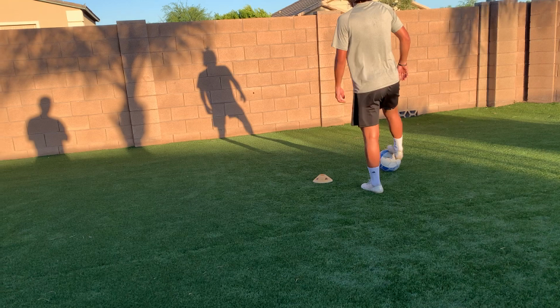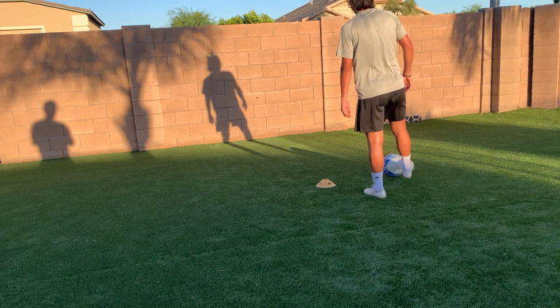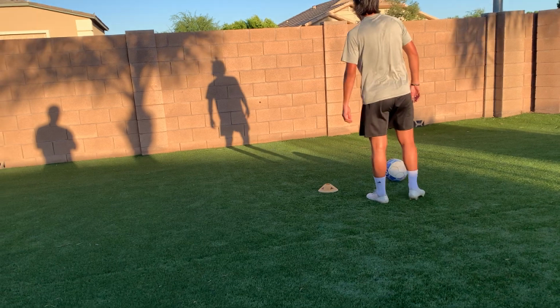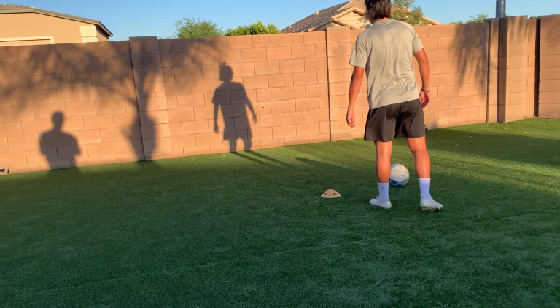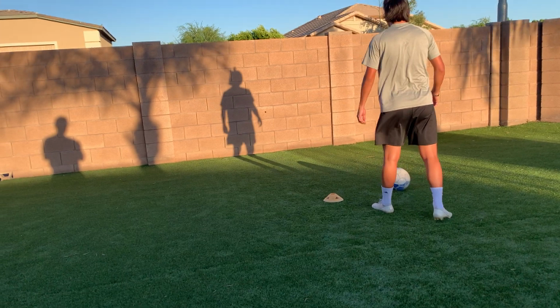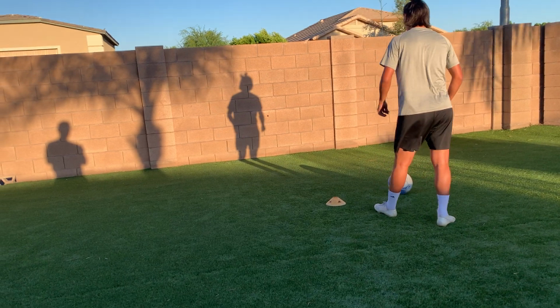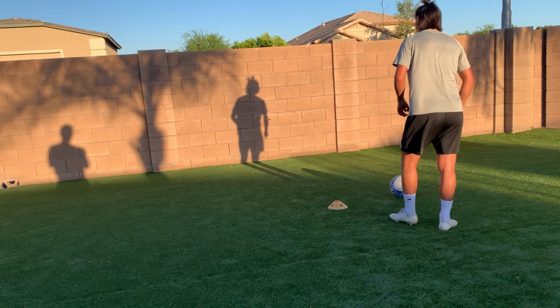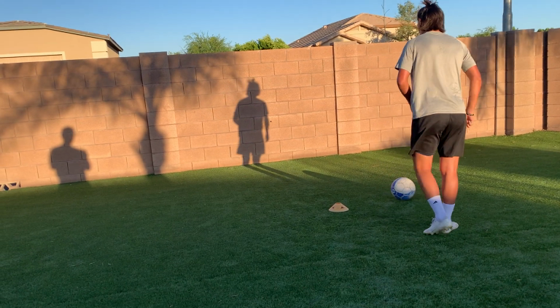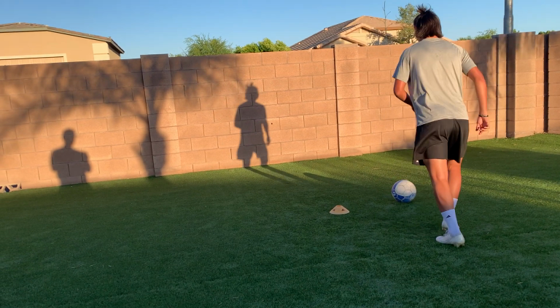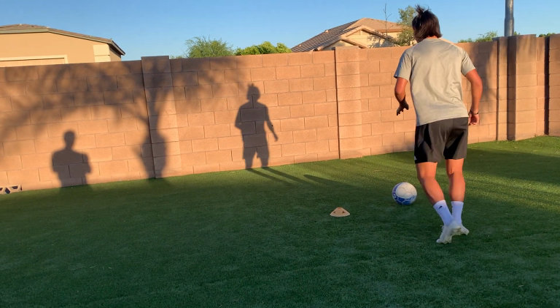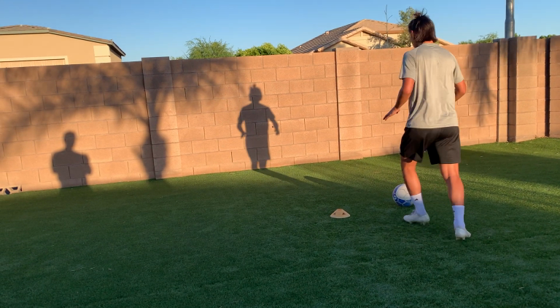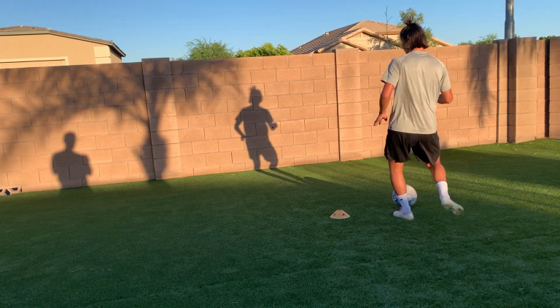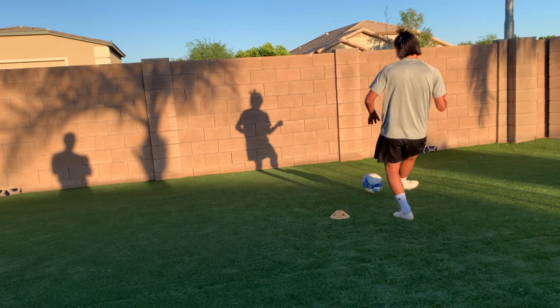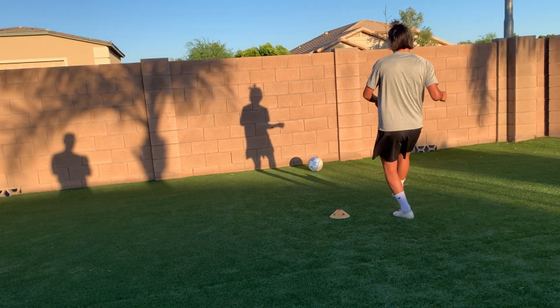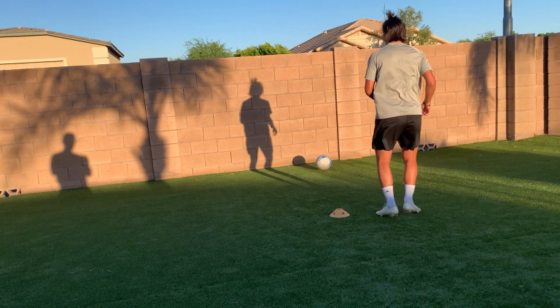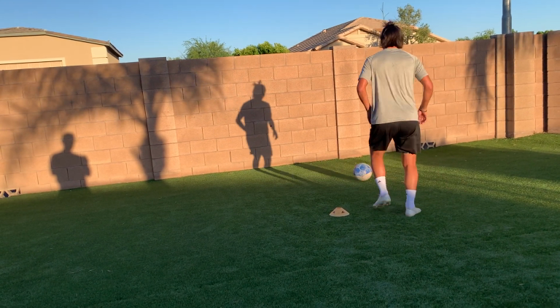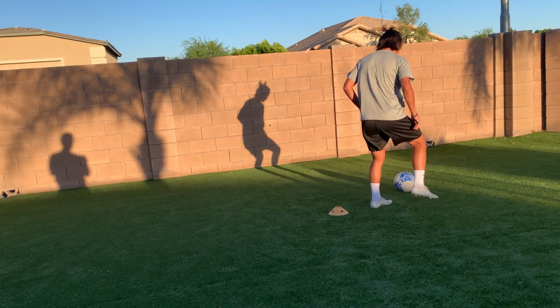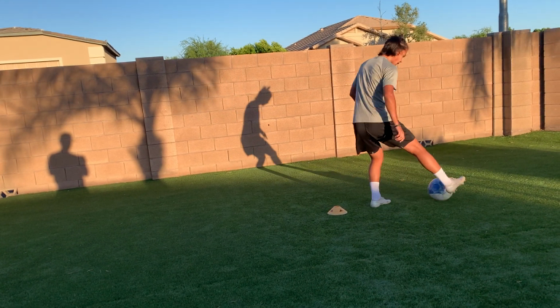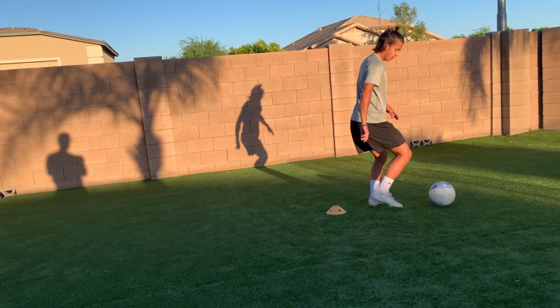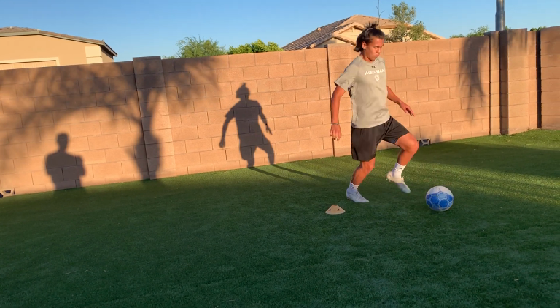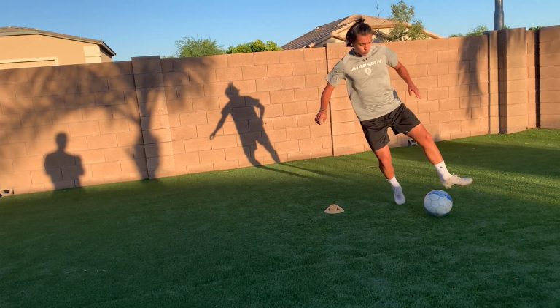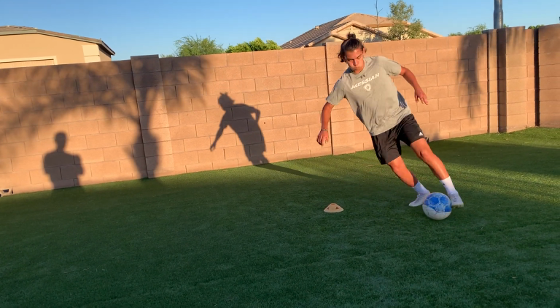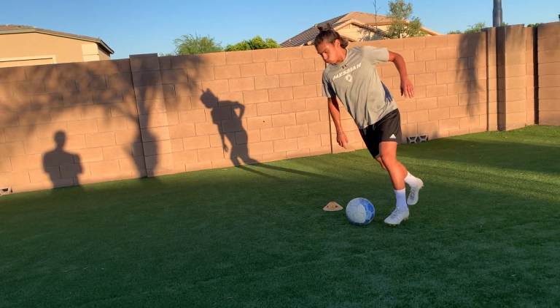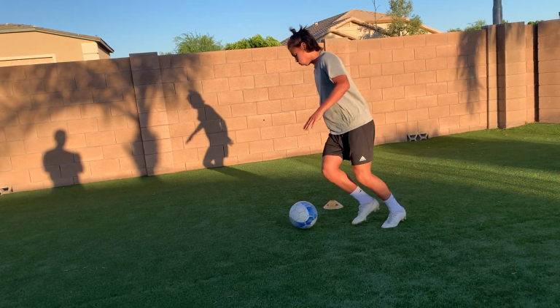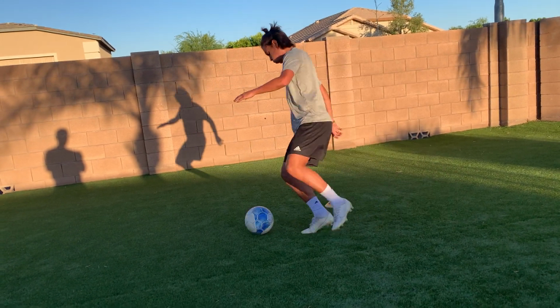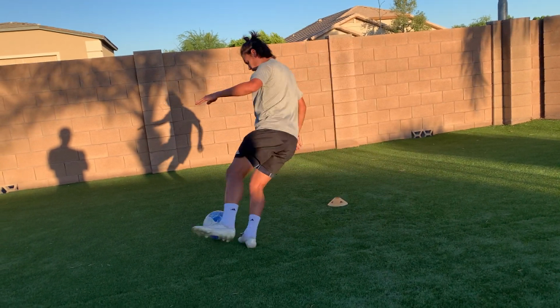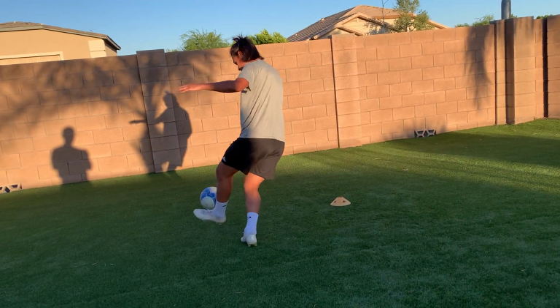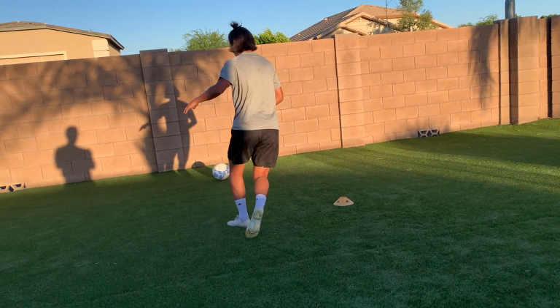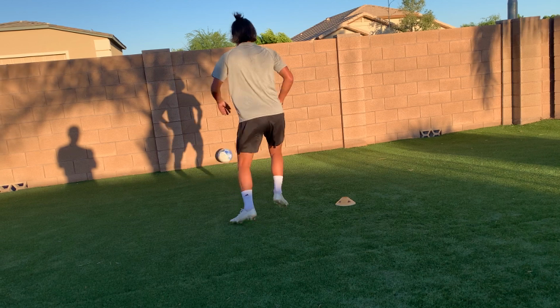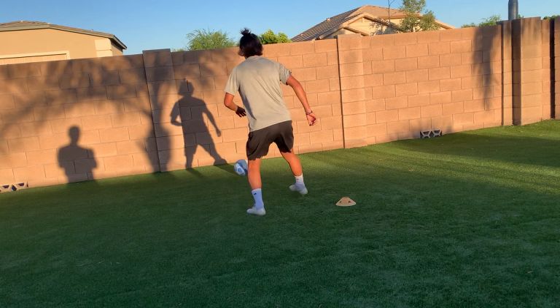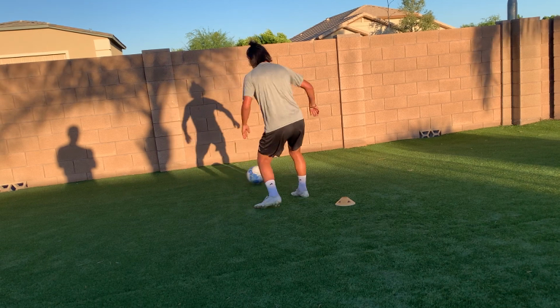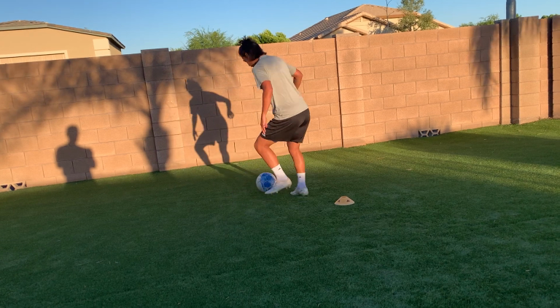This is called the two-touch drill with a cone, about five yards apart.